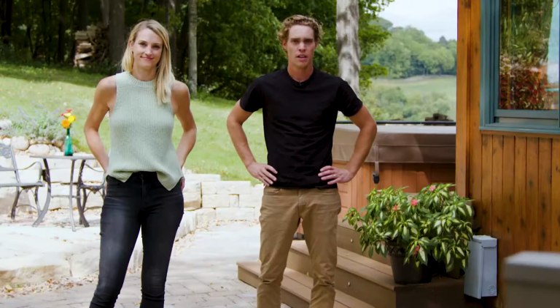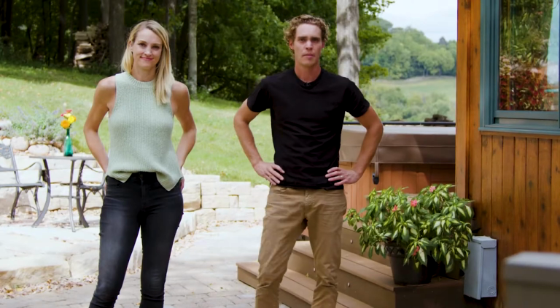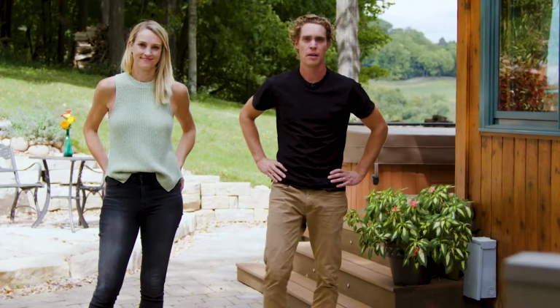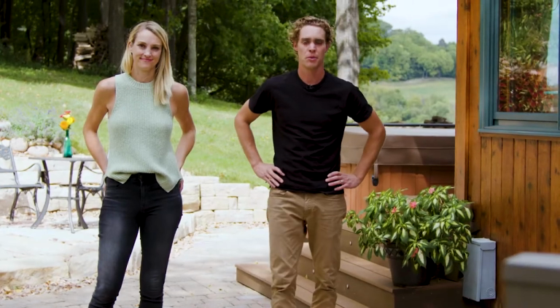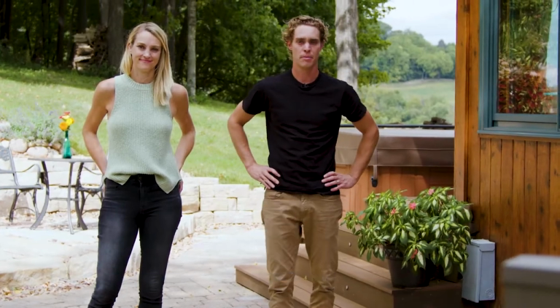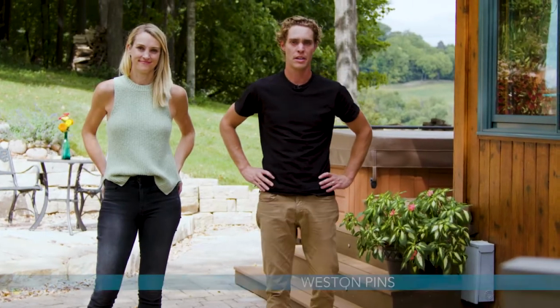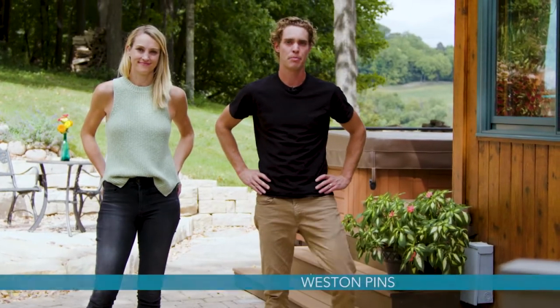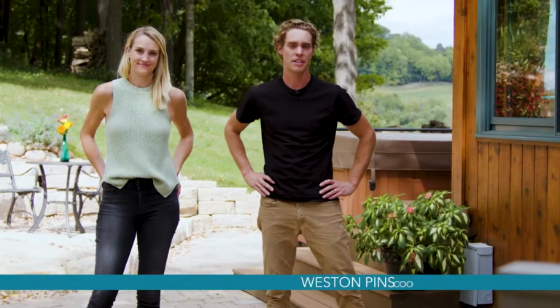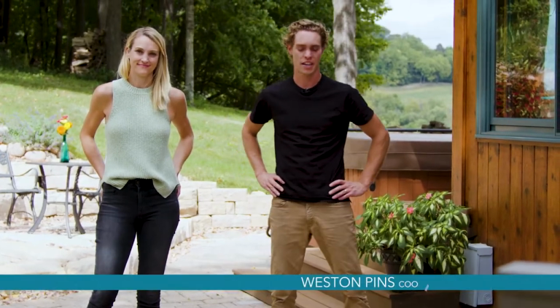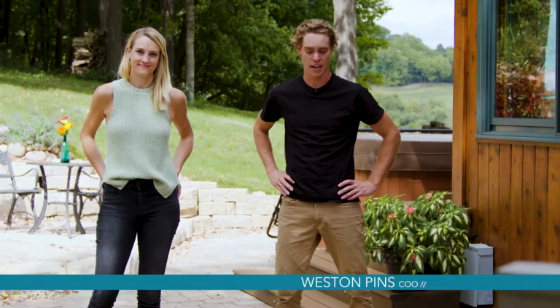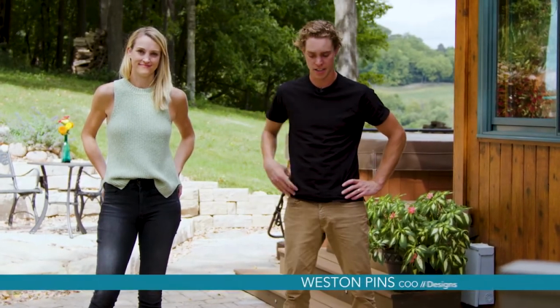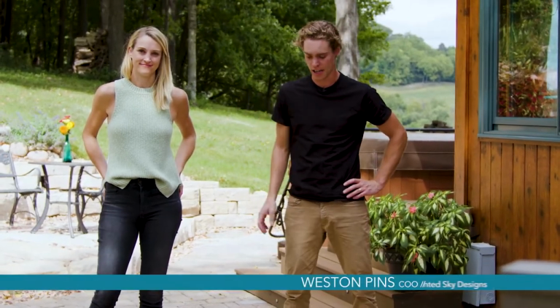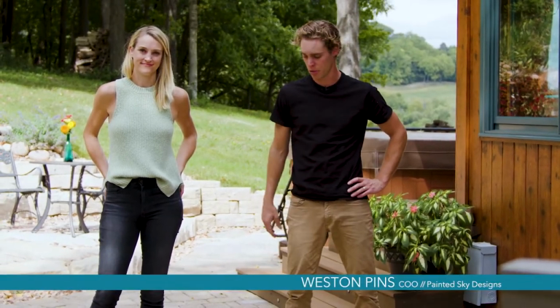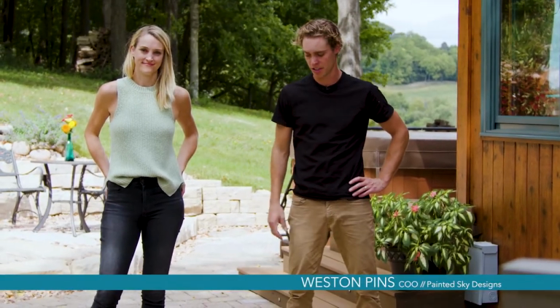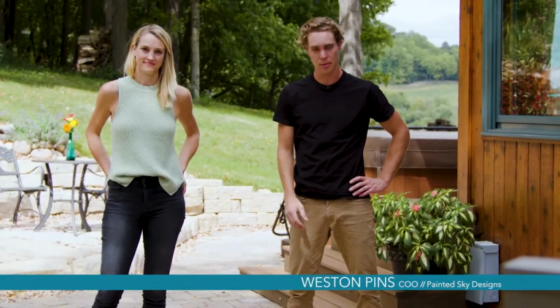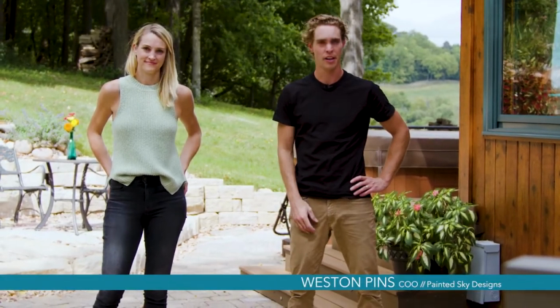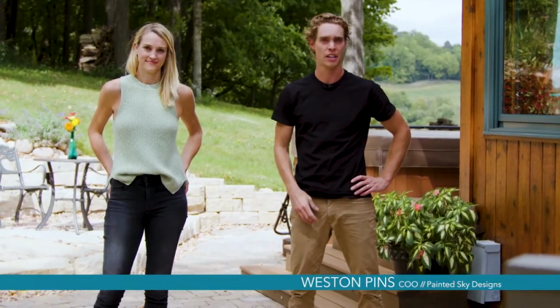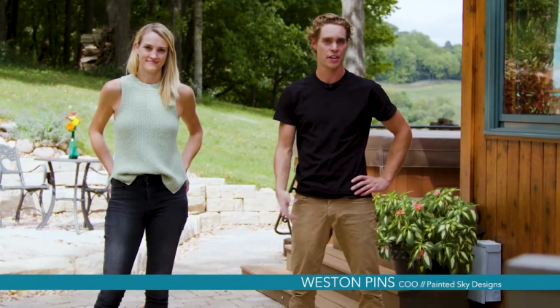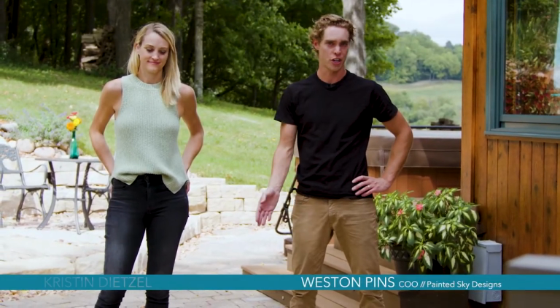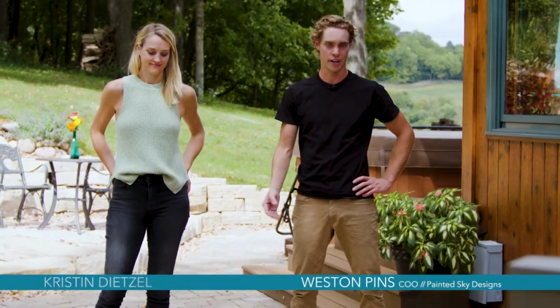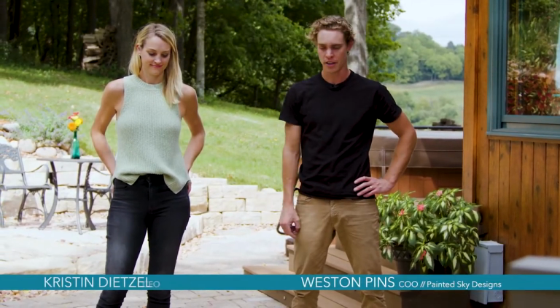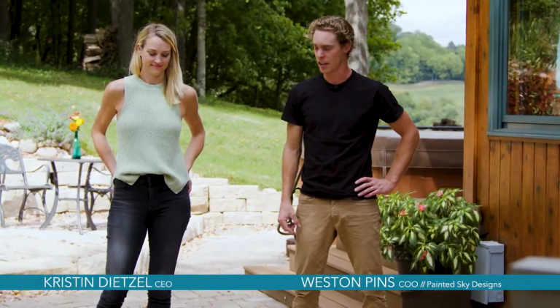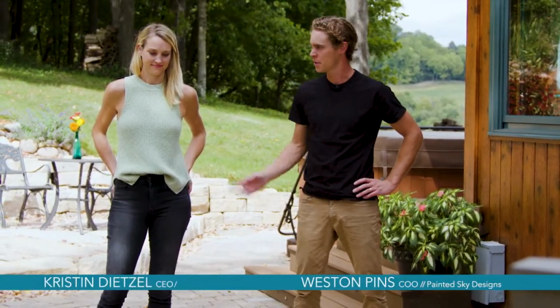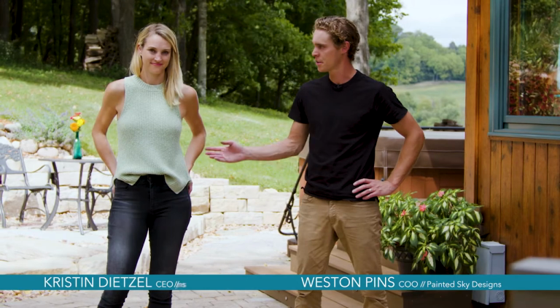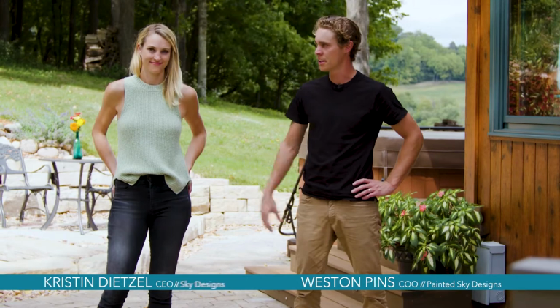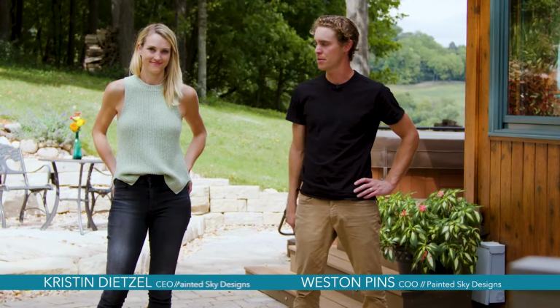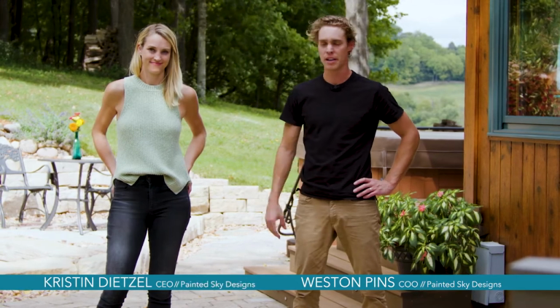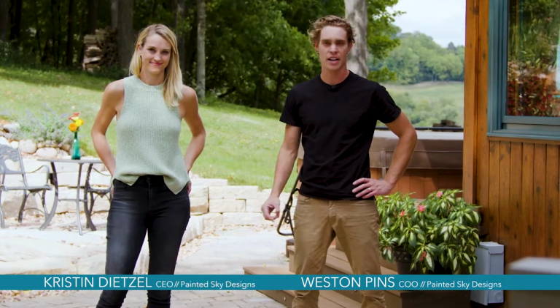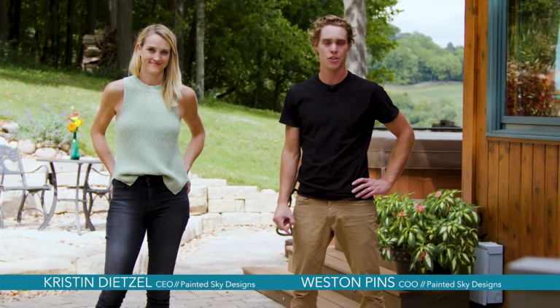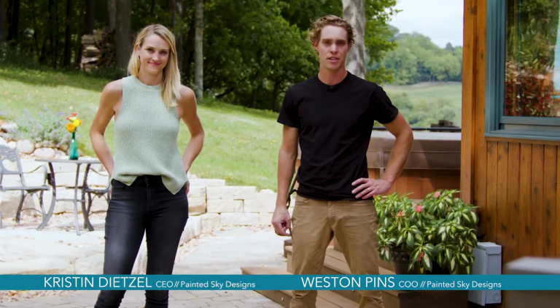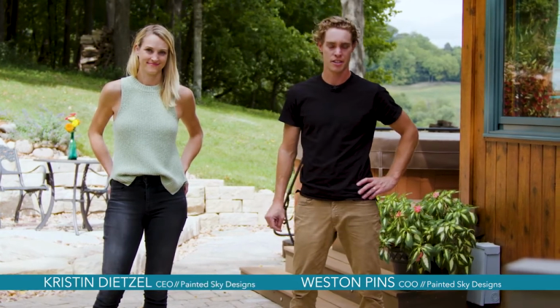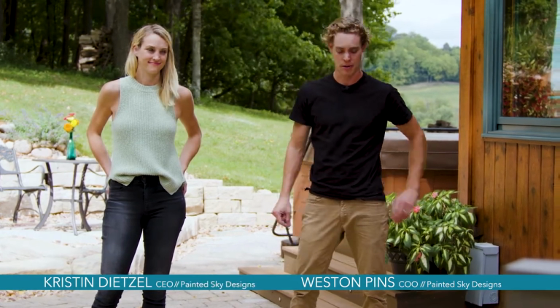Hi, my name is Weston Pins with Paint-A-Sky Designs and today we'll be assembling our glider chair. This is Kristin Dietzel with Paint-A-Sky and she'll be assisting me.